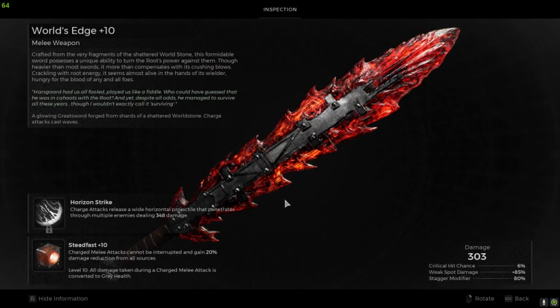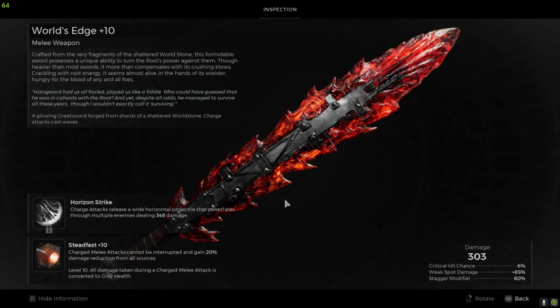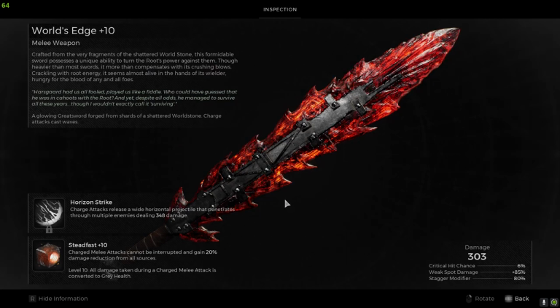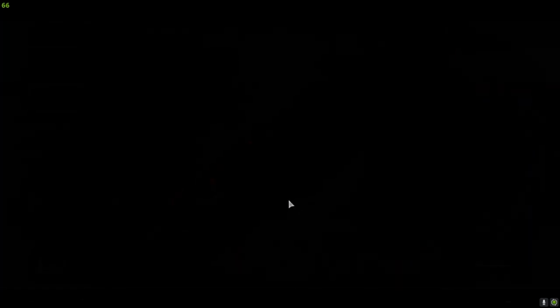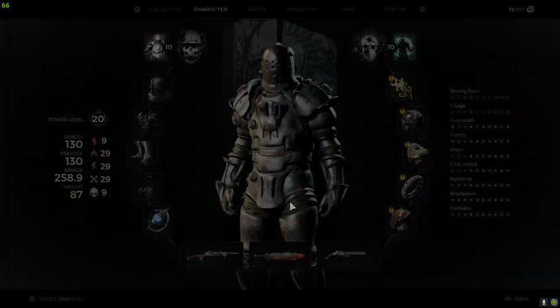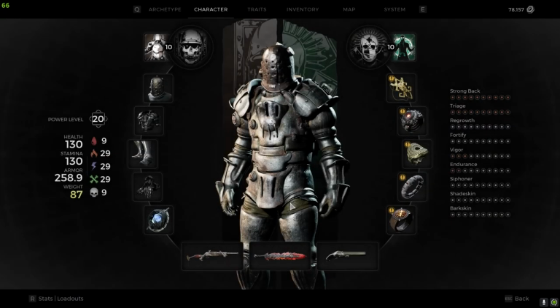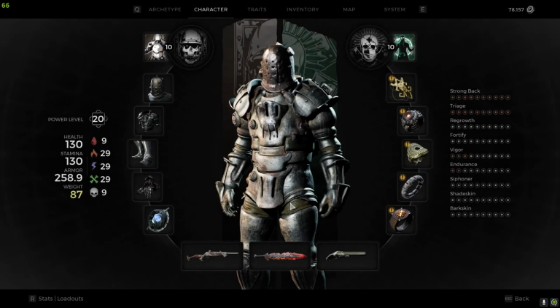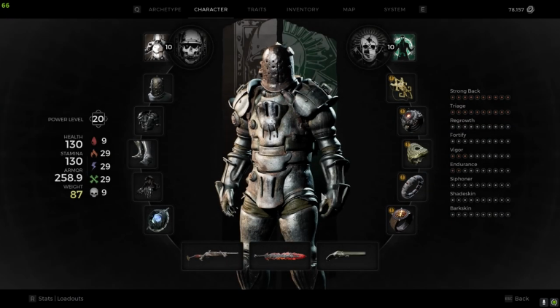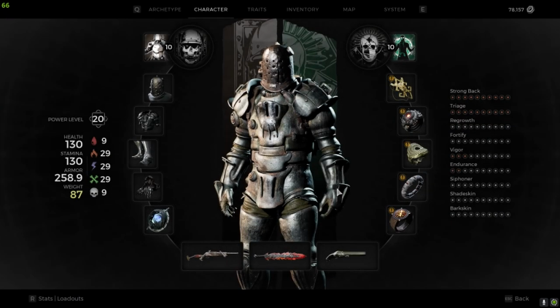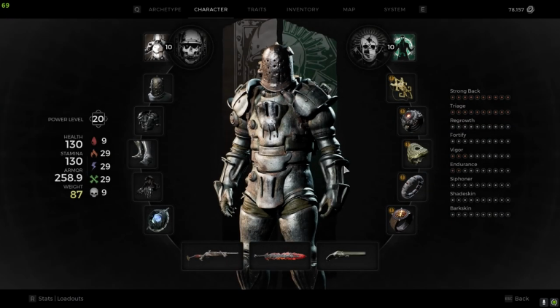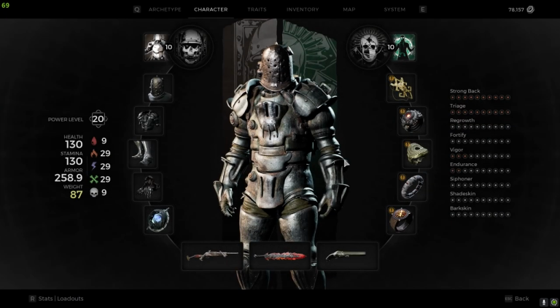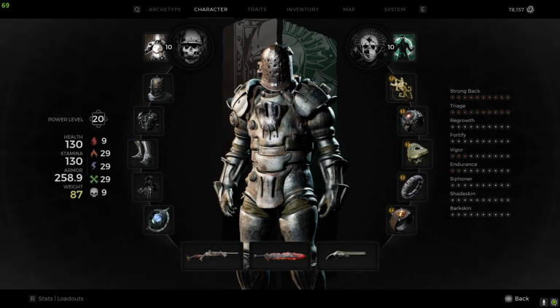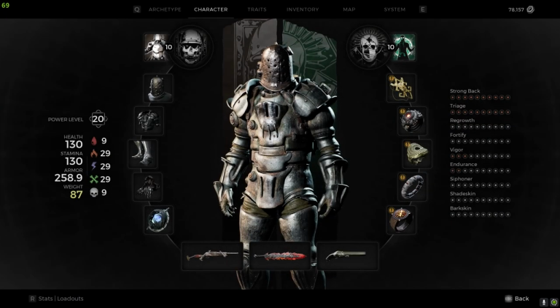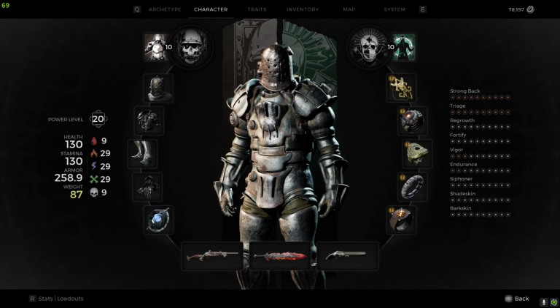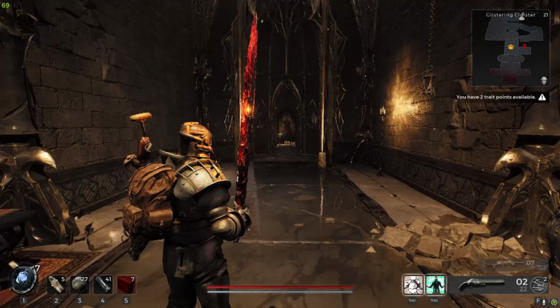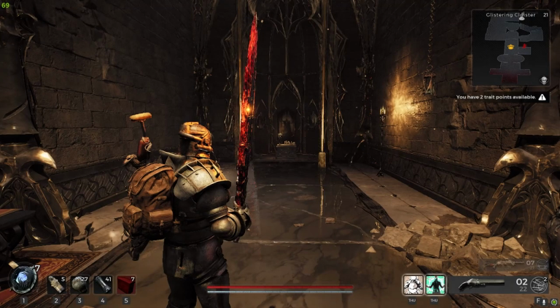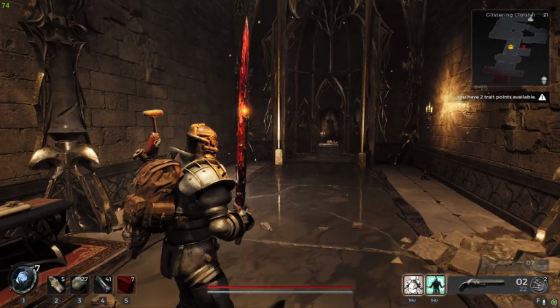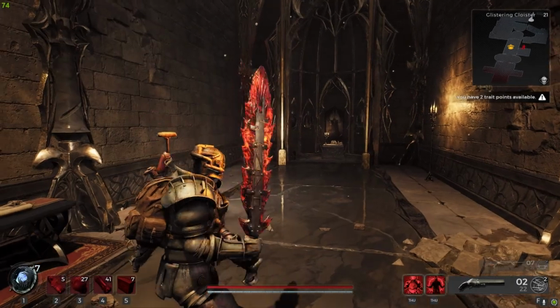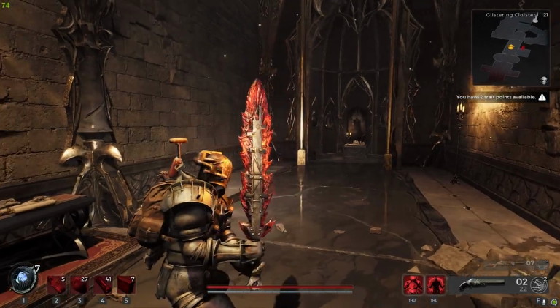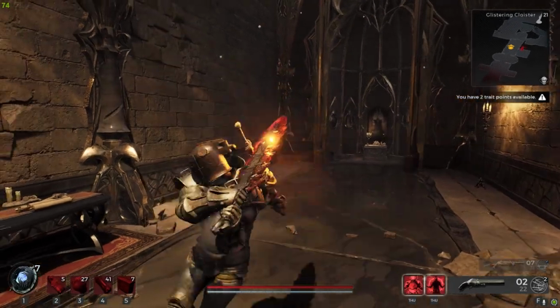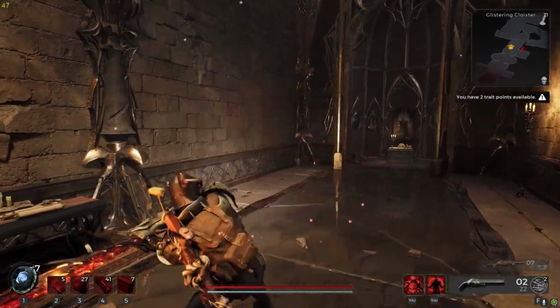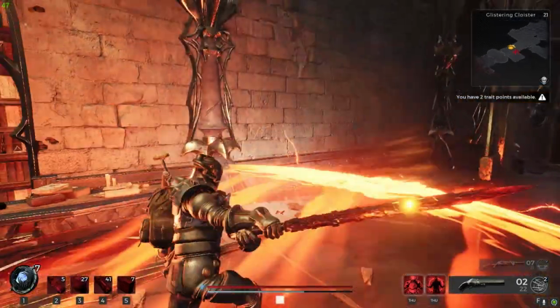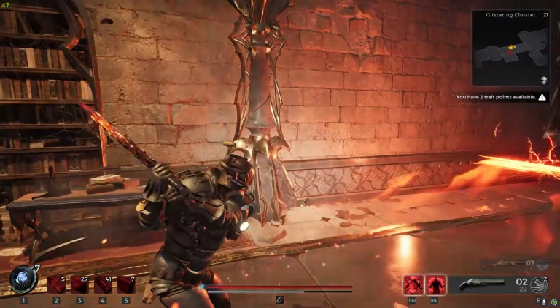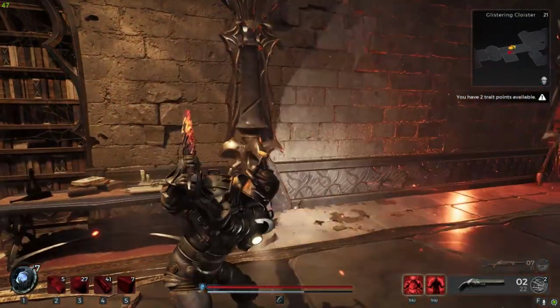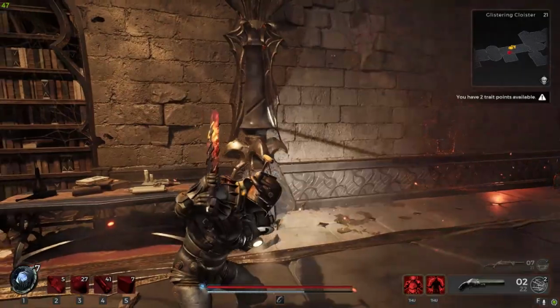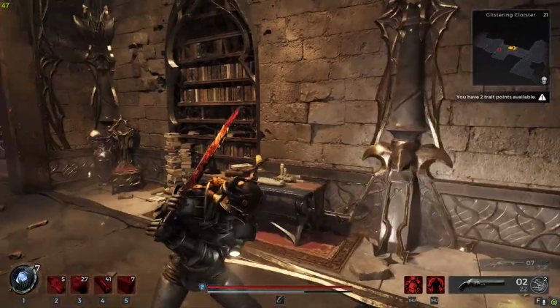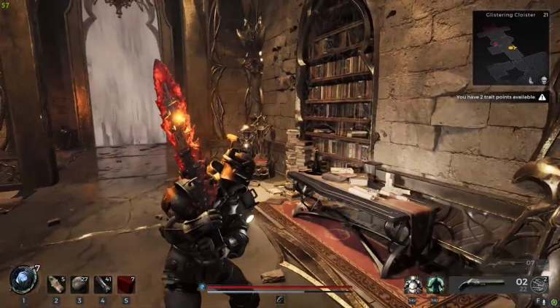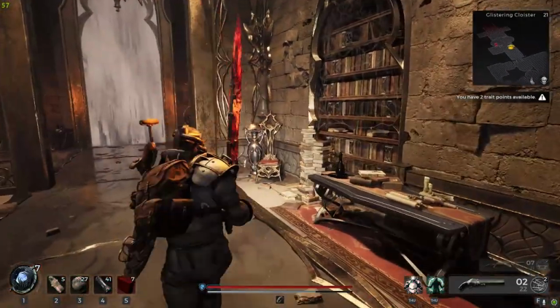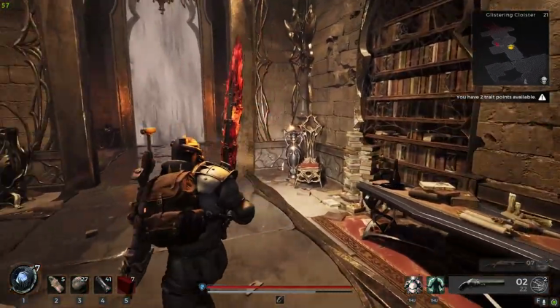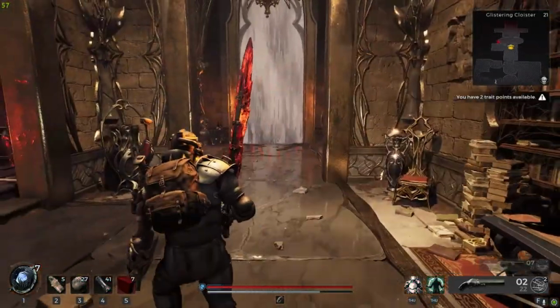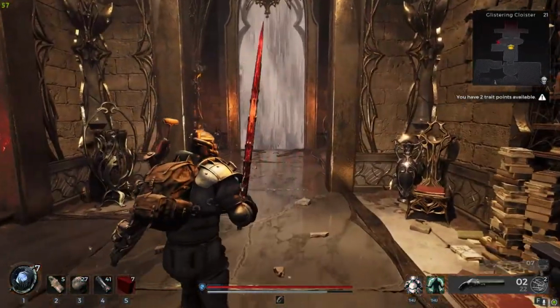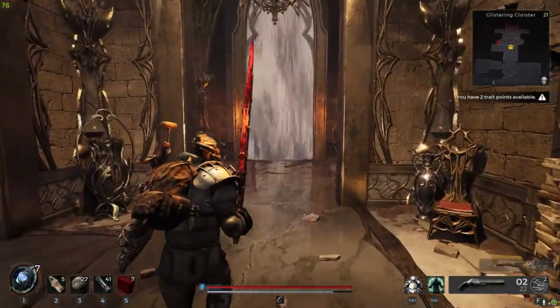Charged melee attacks cannot be interrupted. All damage taken during a charged melee is converted to grey health. Perfect — so now my melee should not be interrupted.